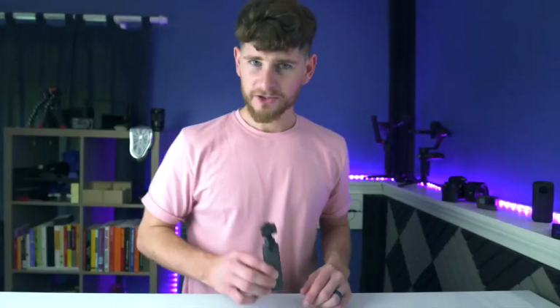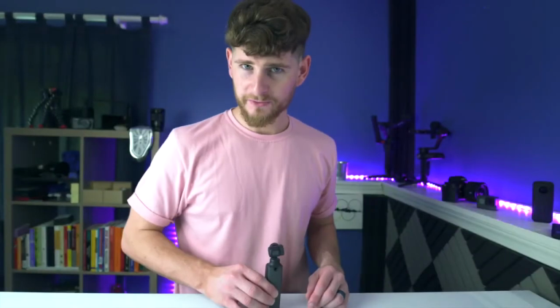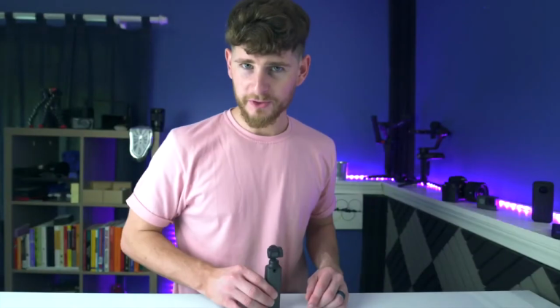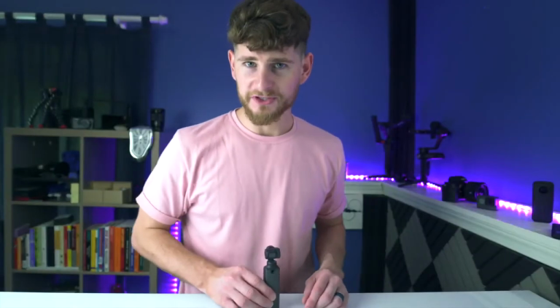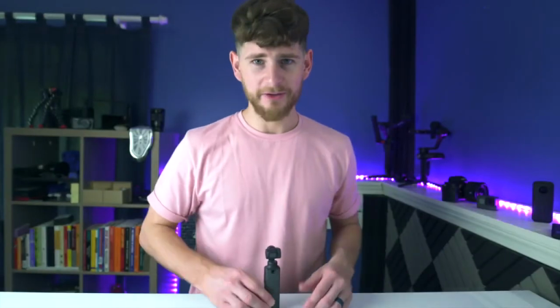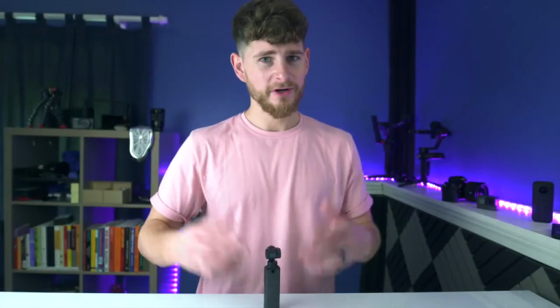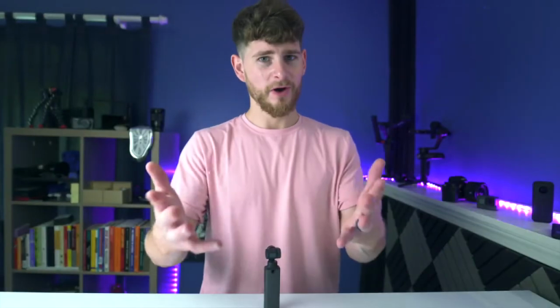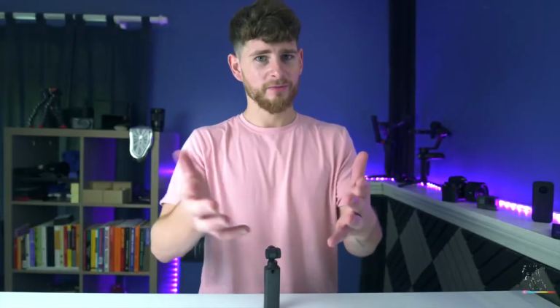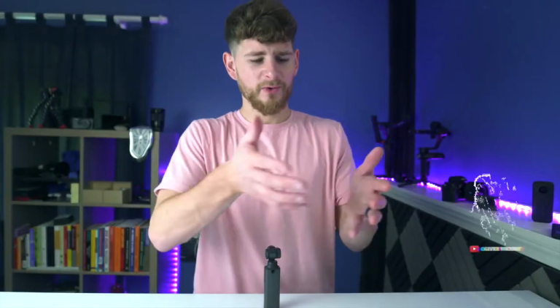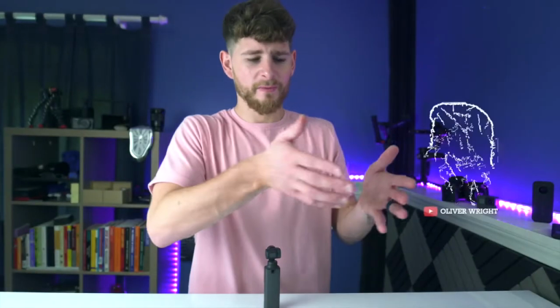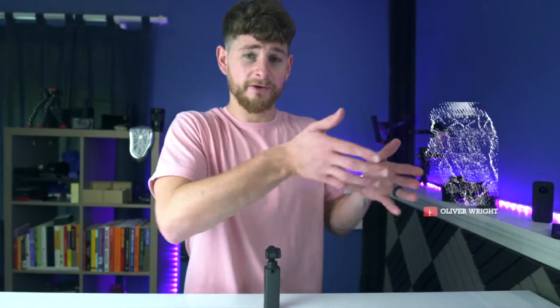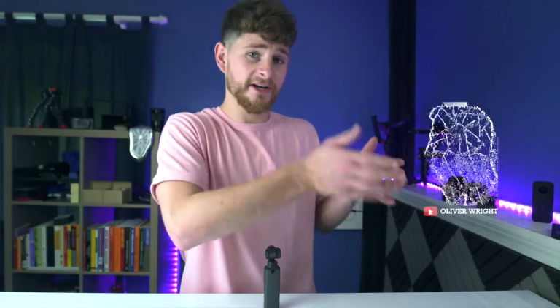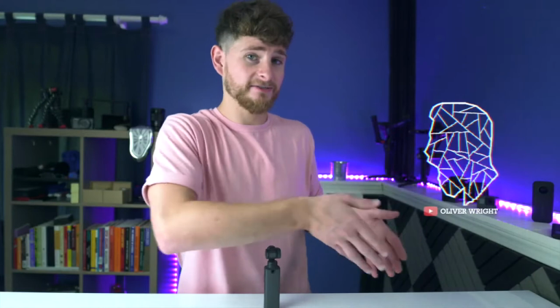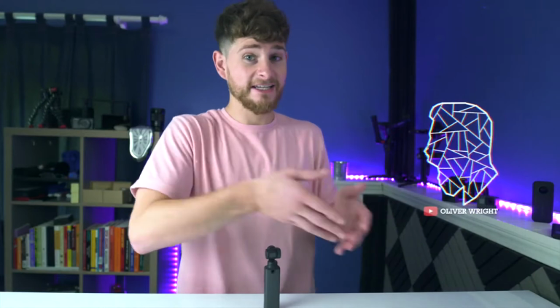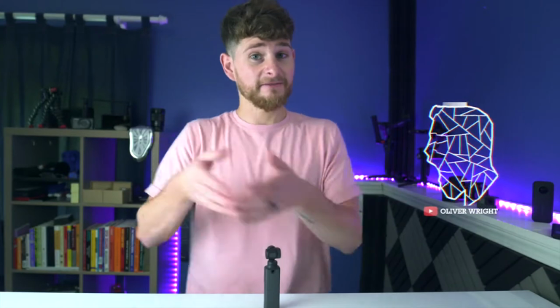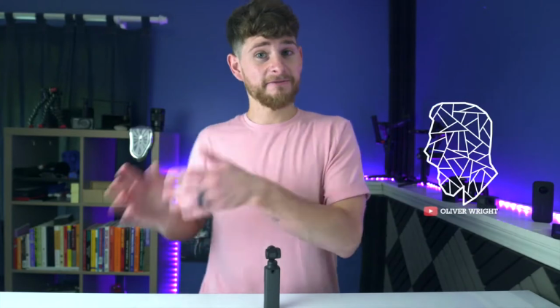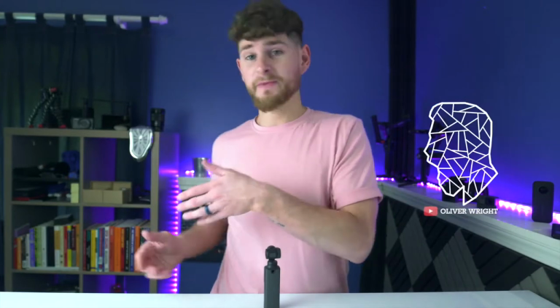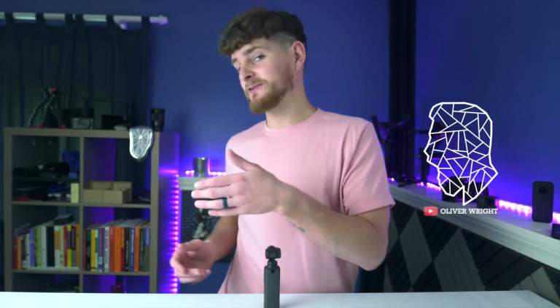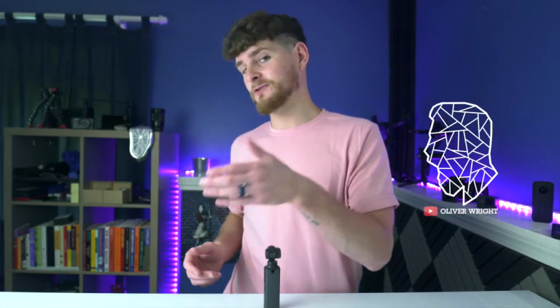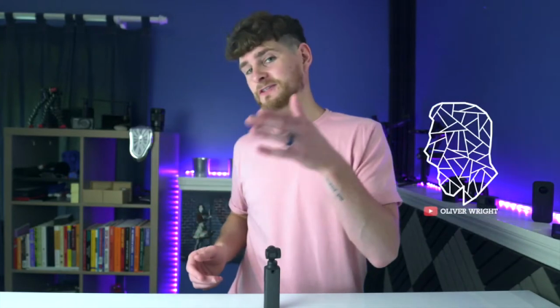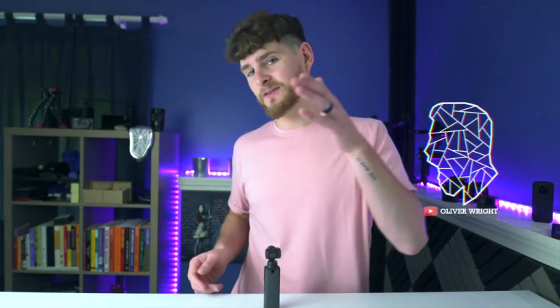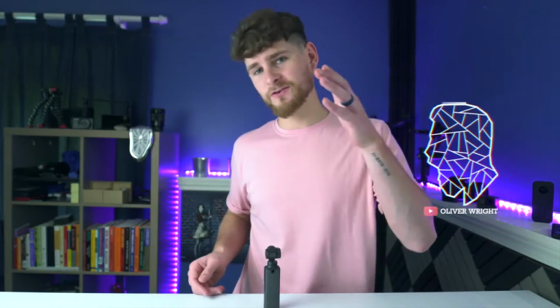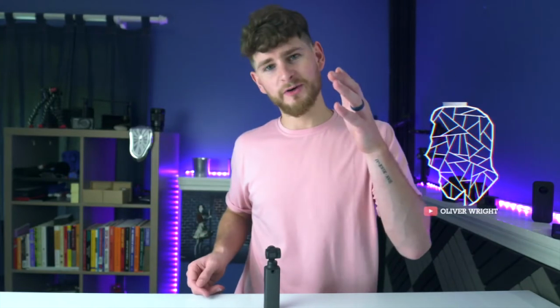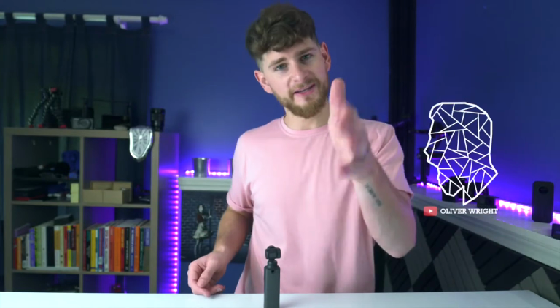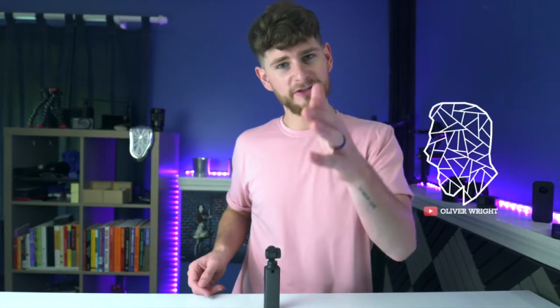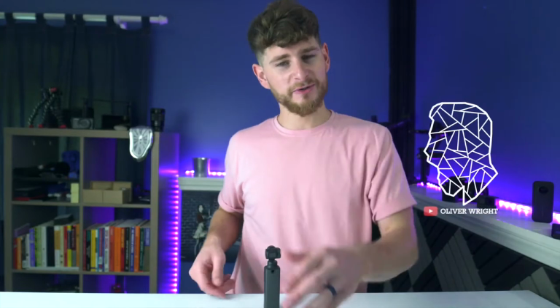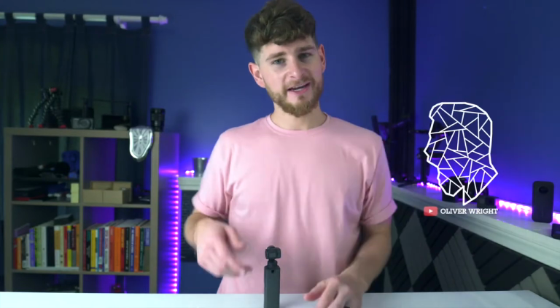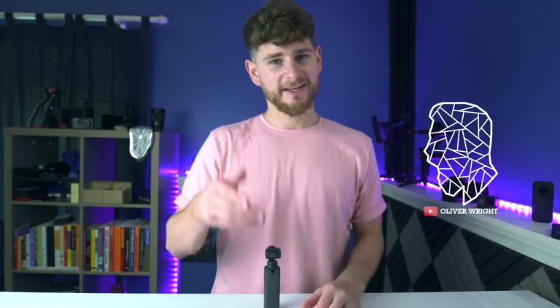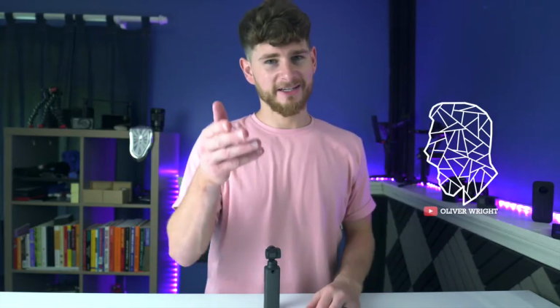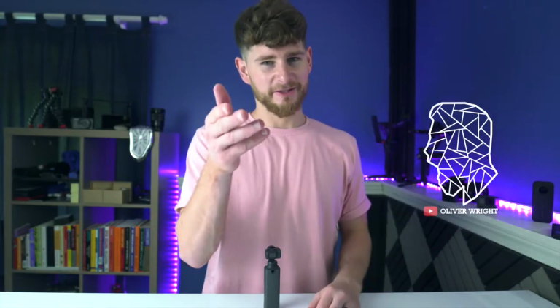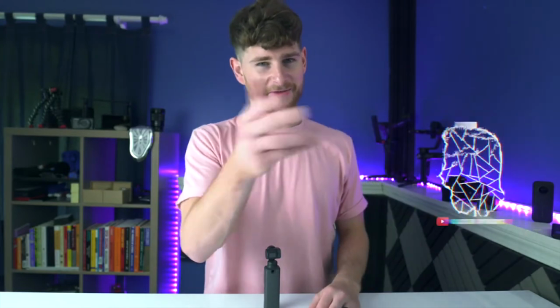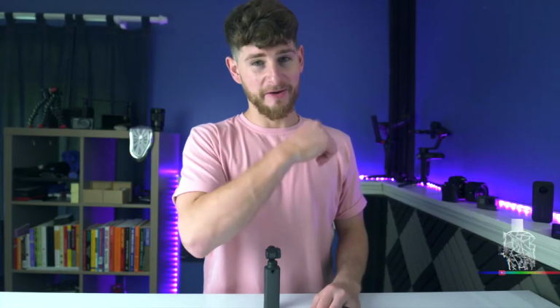So if you're new to the channel, welcome. We're all about creativity in filmmaking, so if that's something that you're into, consider subscribing.